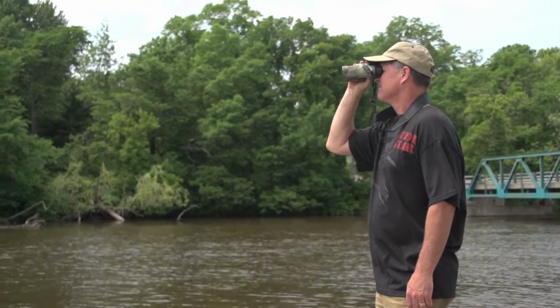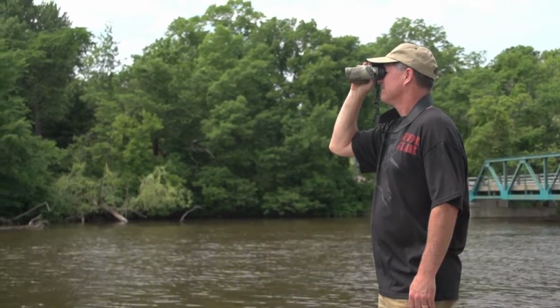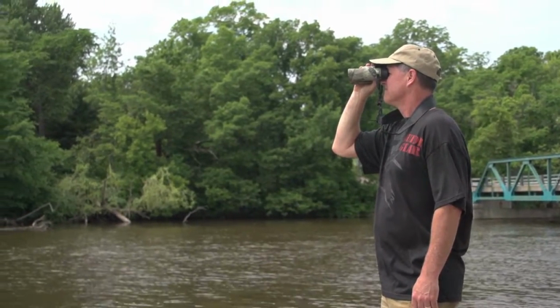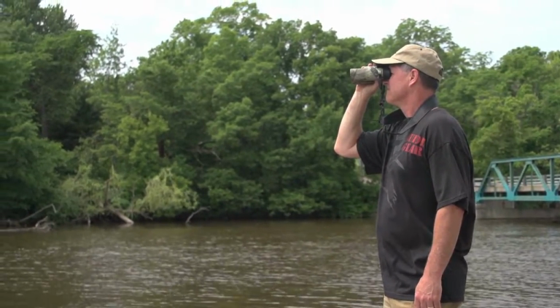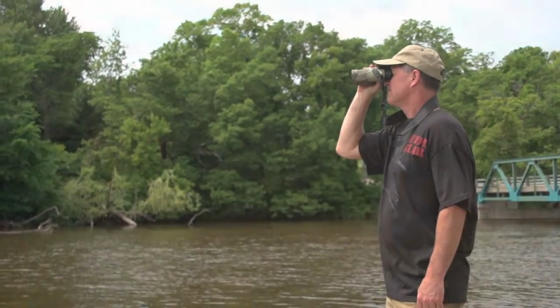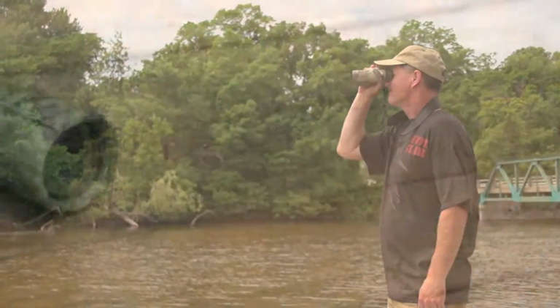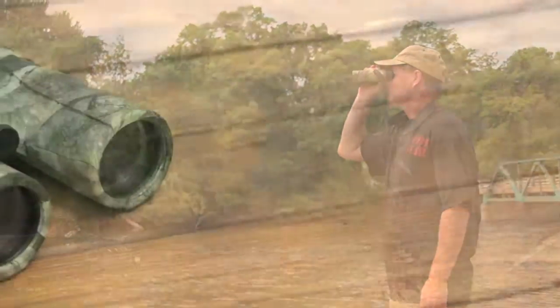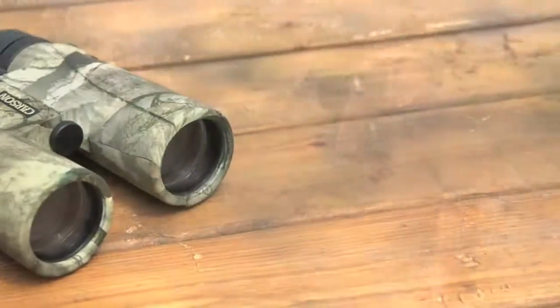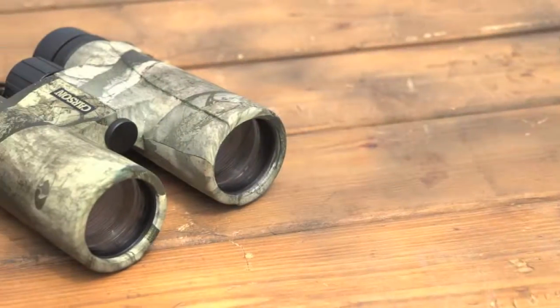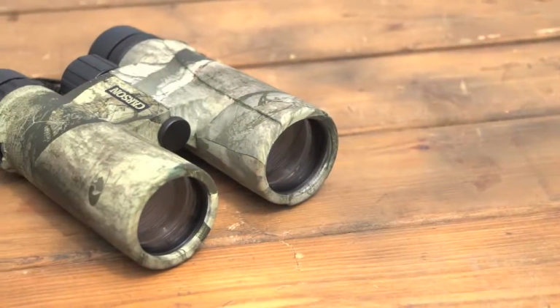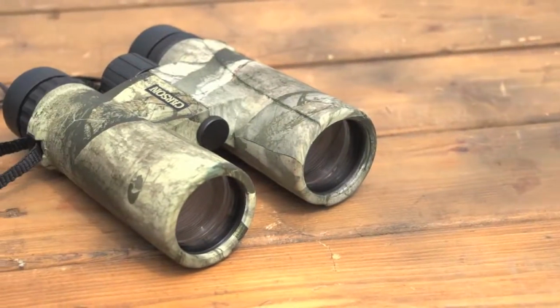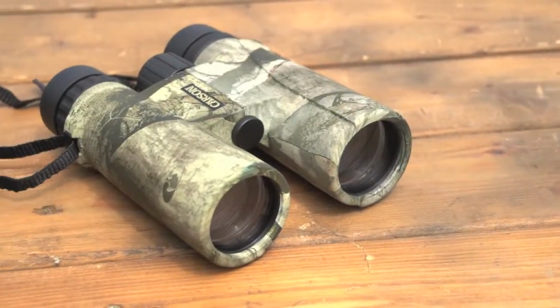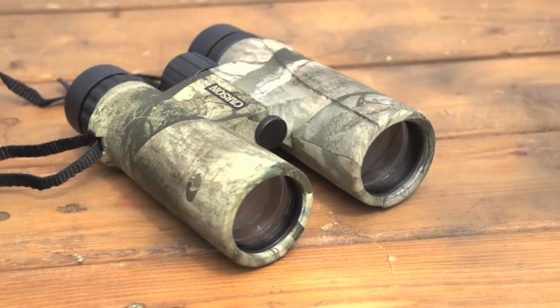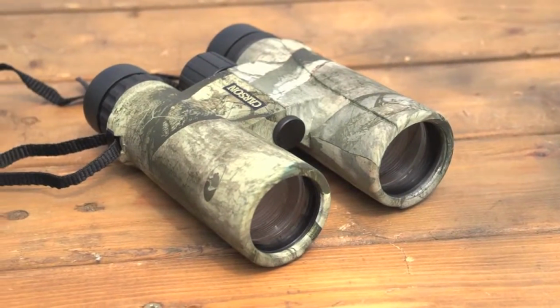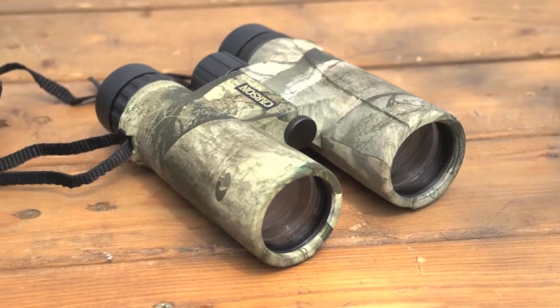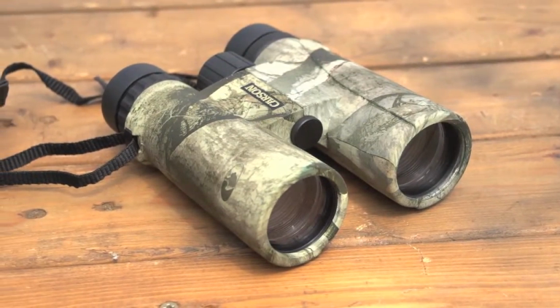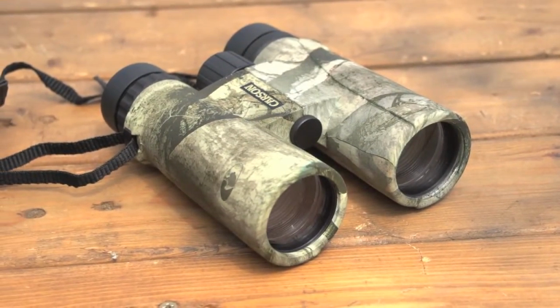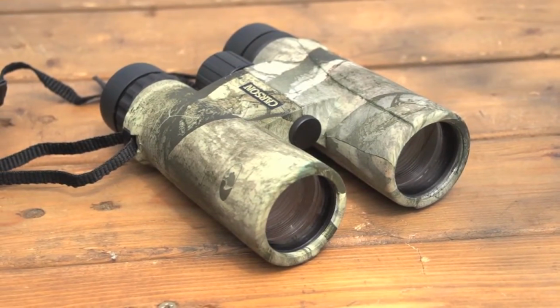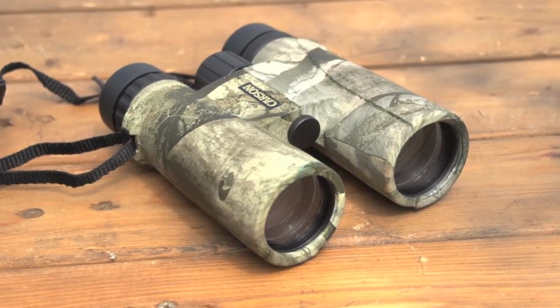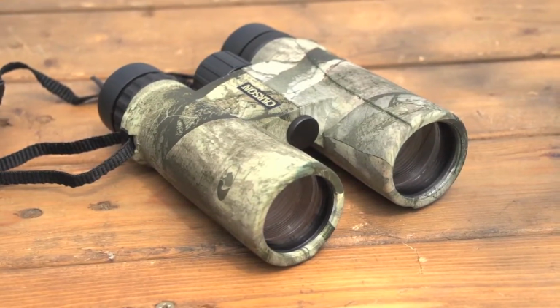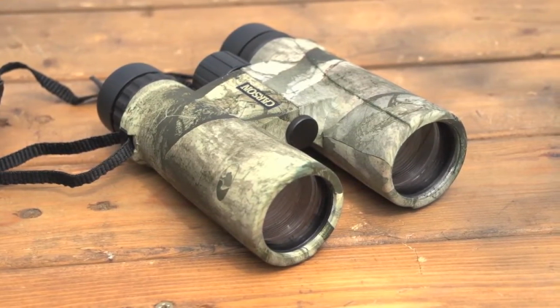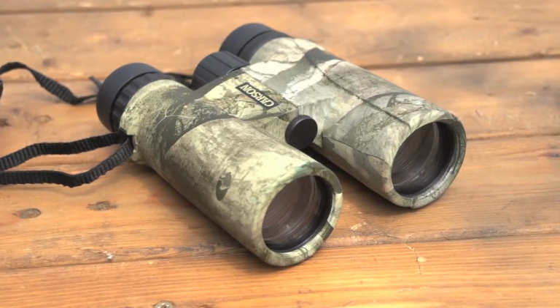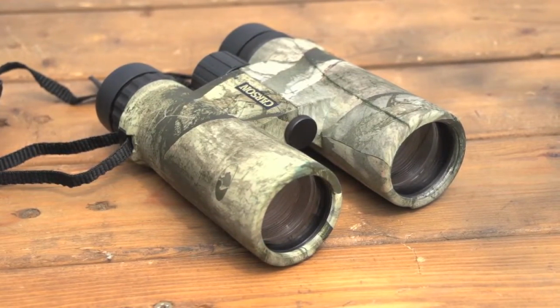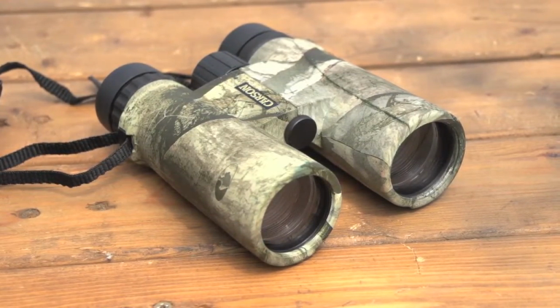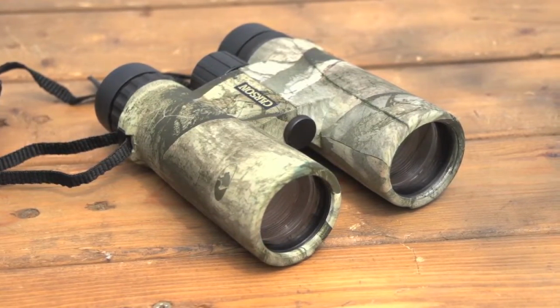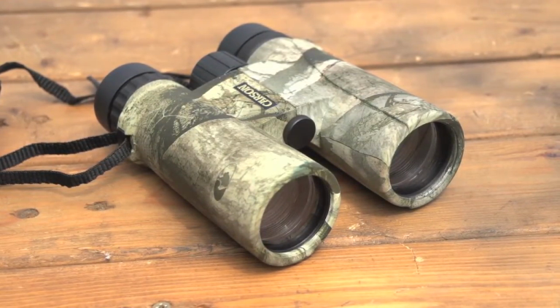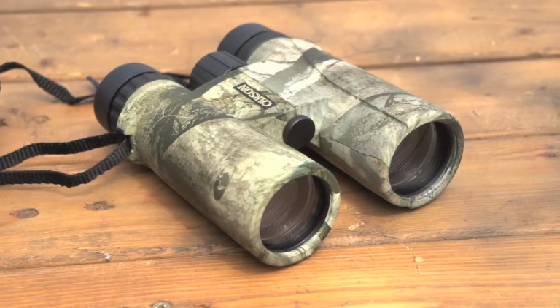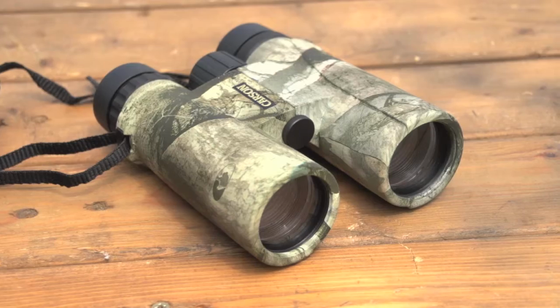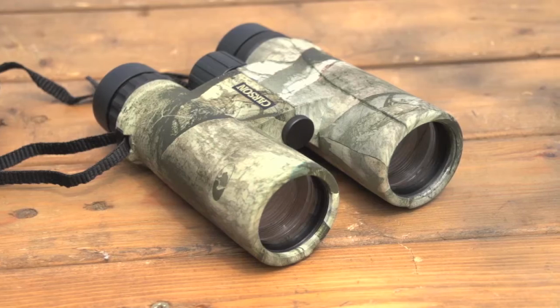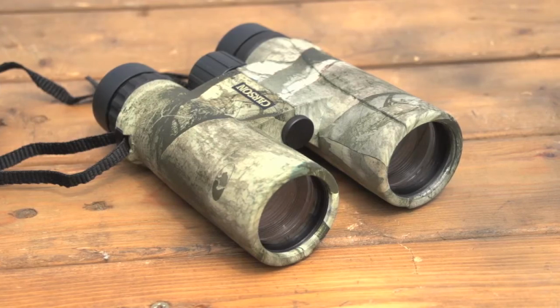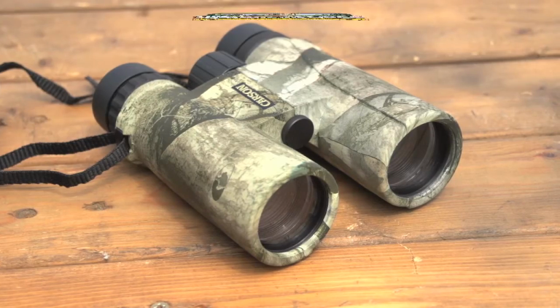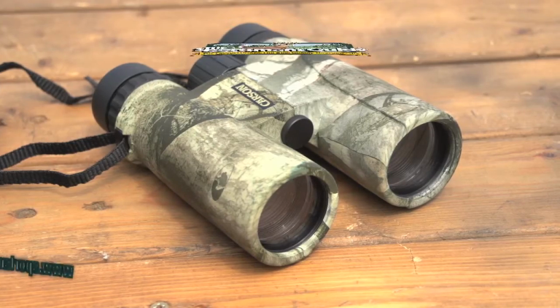Open up a whole new visual world. Nab these well-made binoculars today.